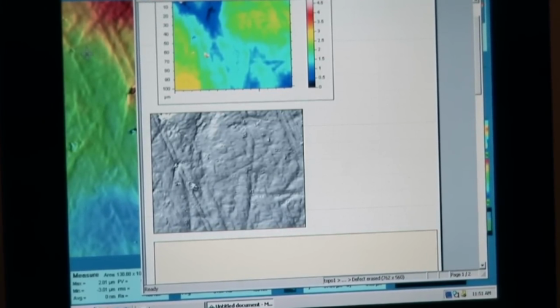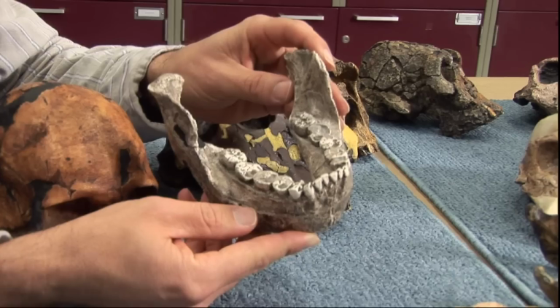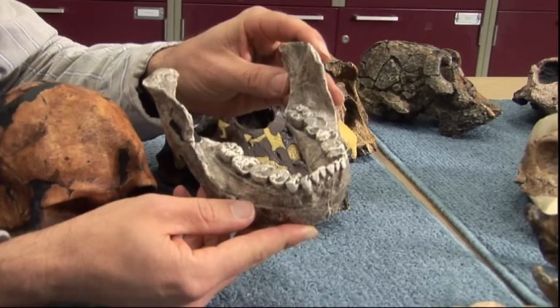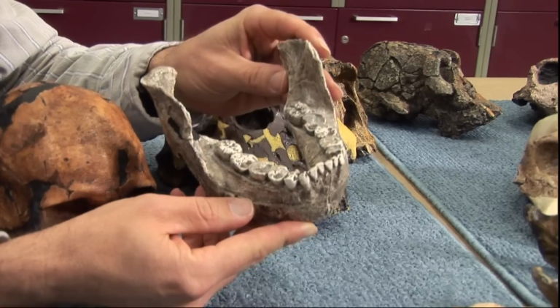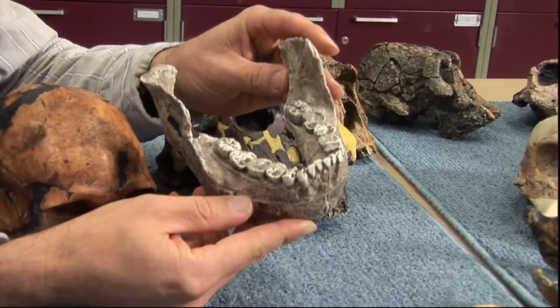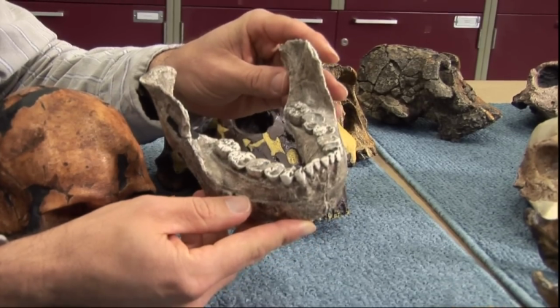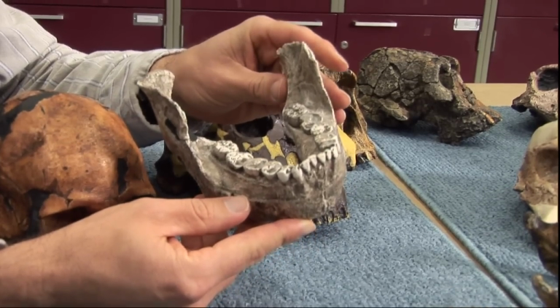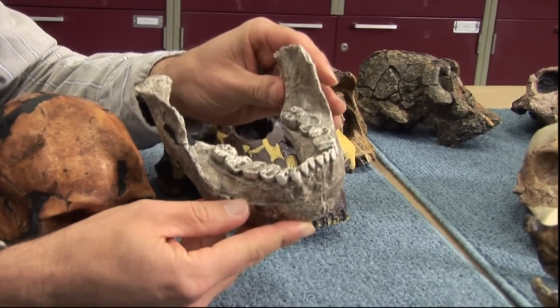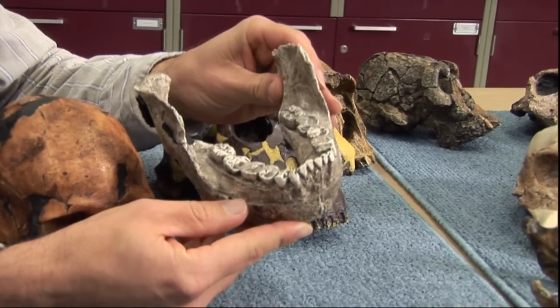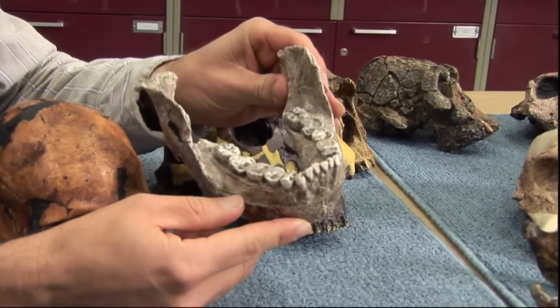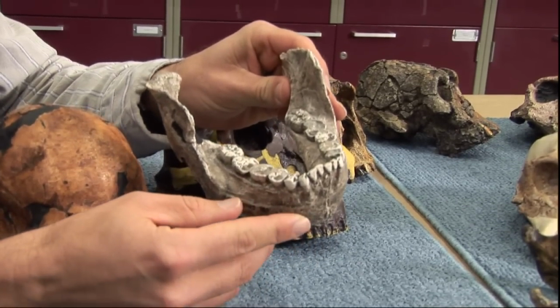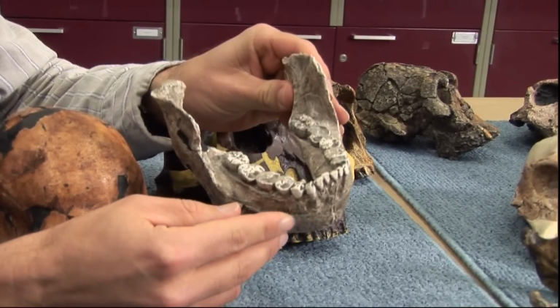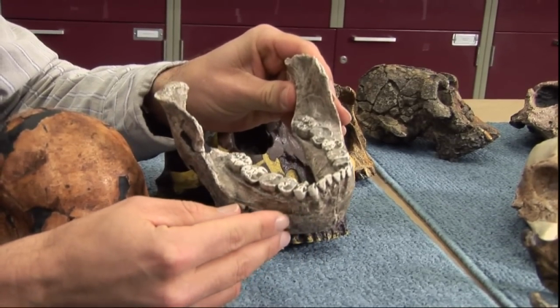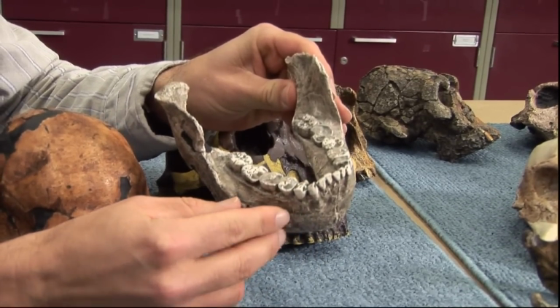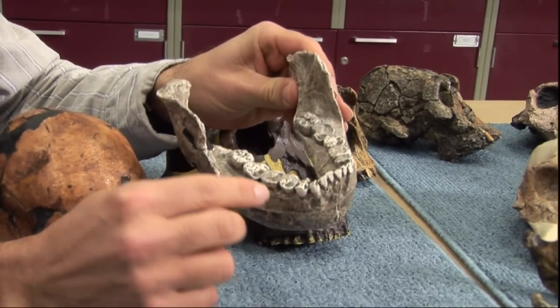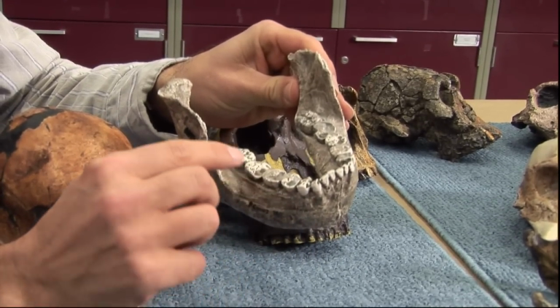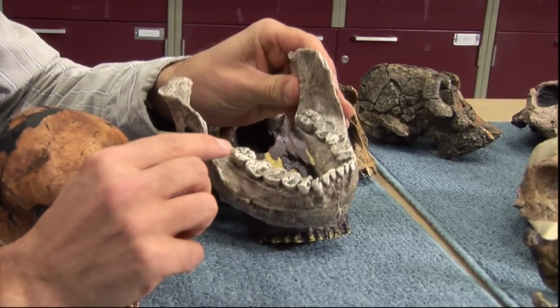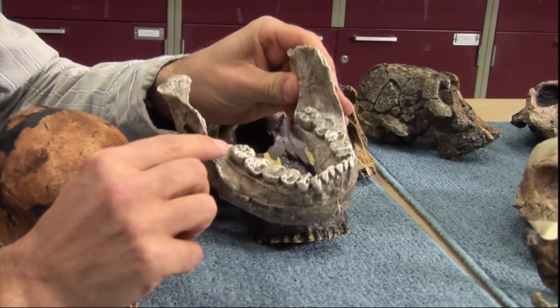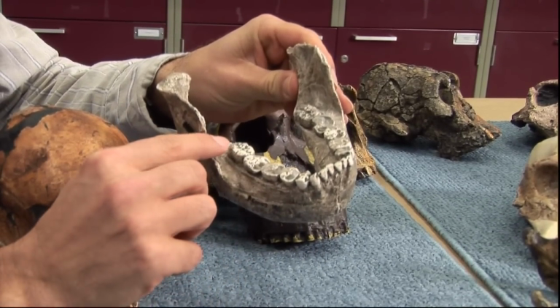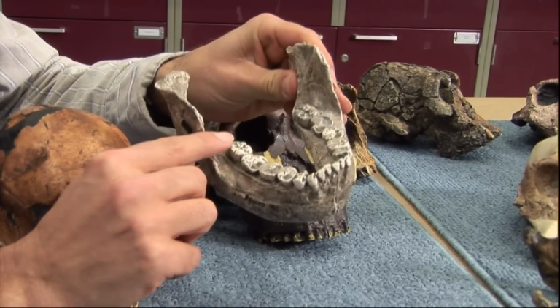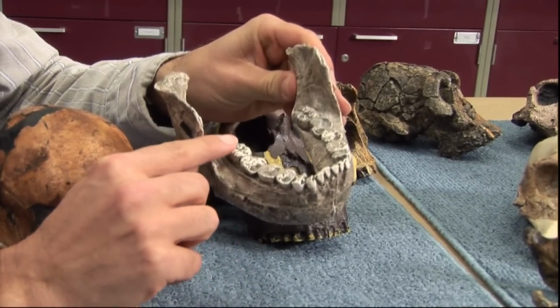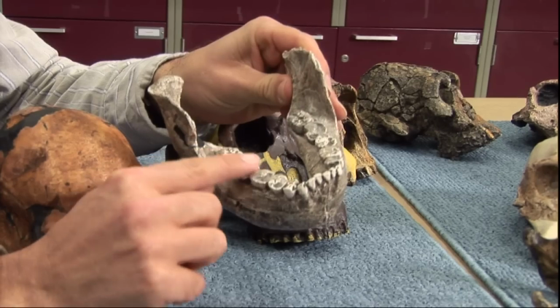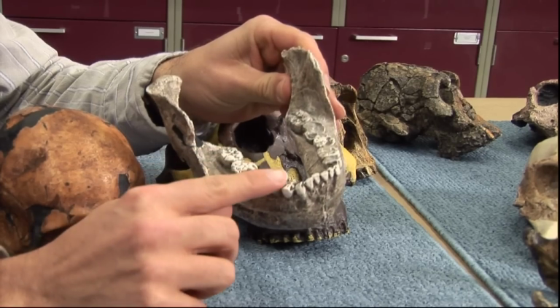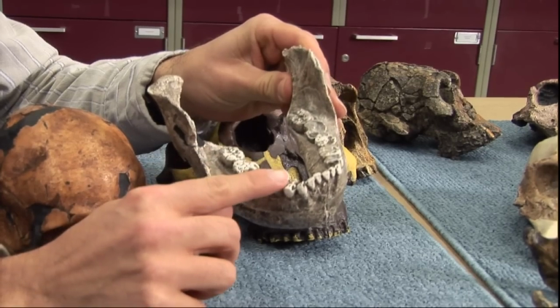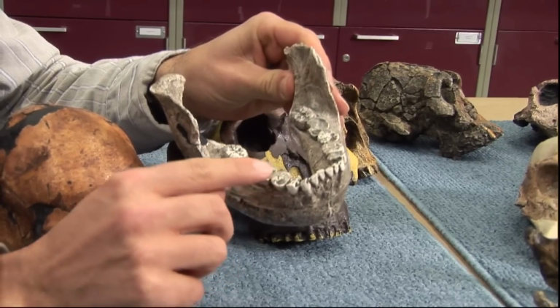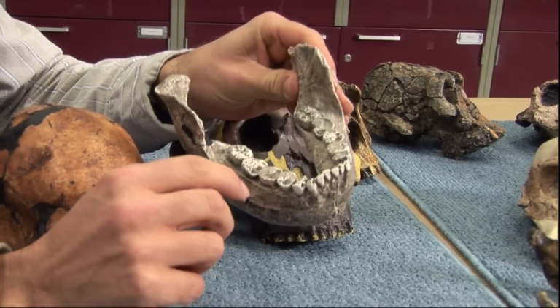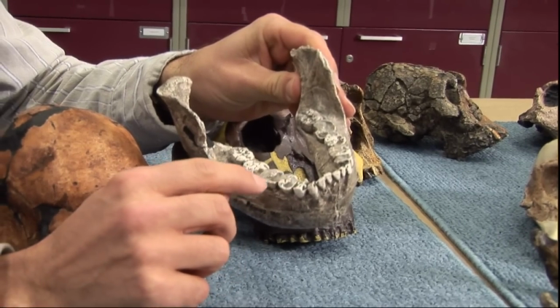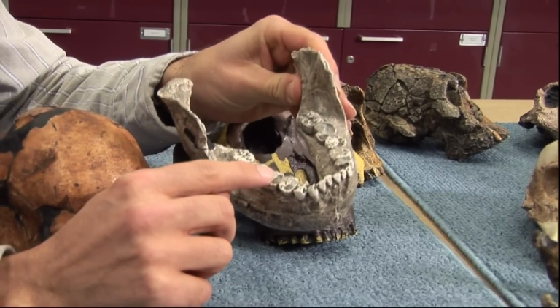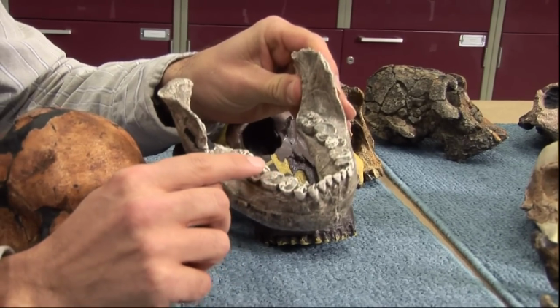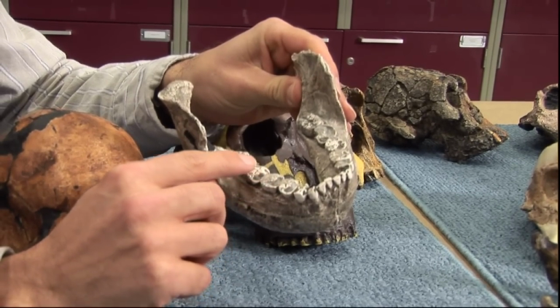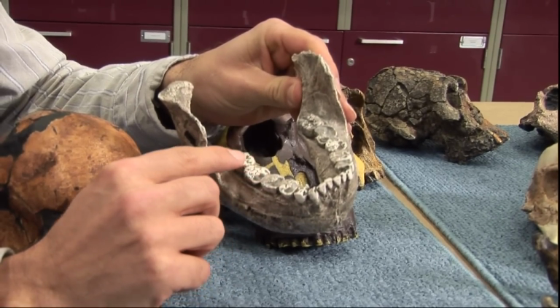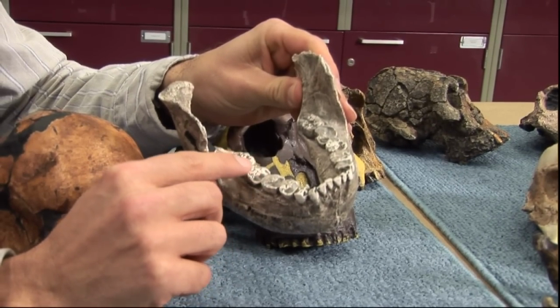Ungar and his team at the University of Arkansas study microscopic scratches on thousands of teeth, from primates to dinosaurs. Eating hard things or tough things could be hard work.